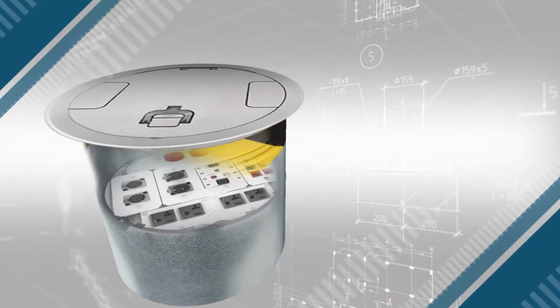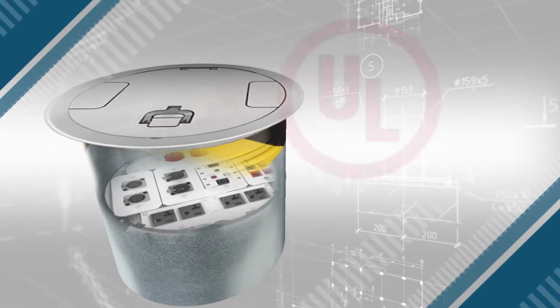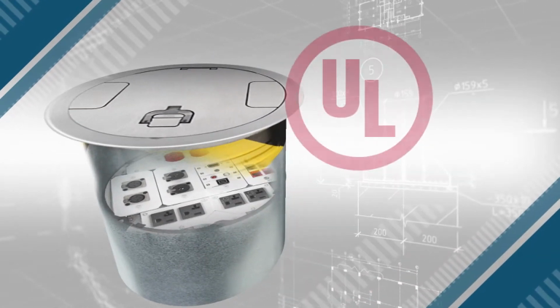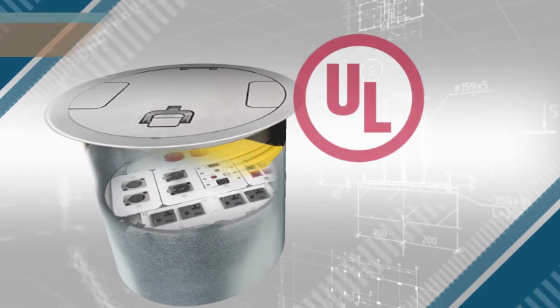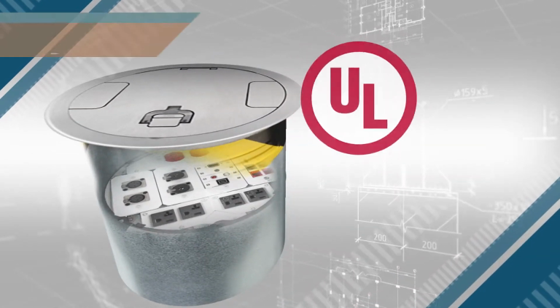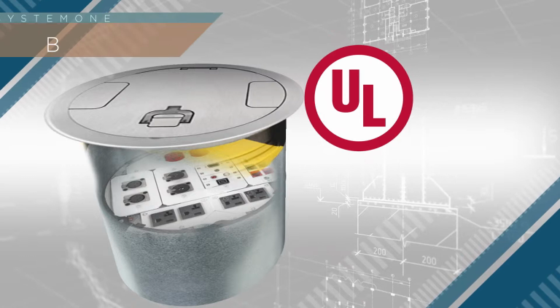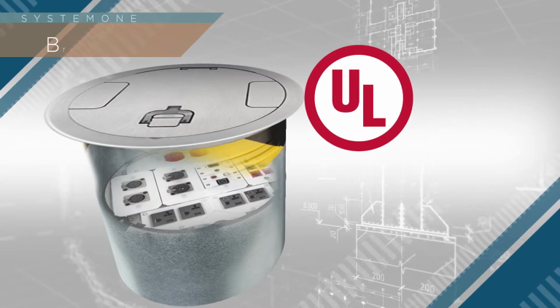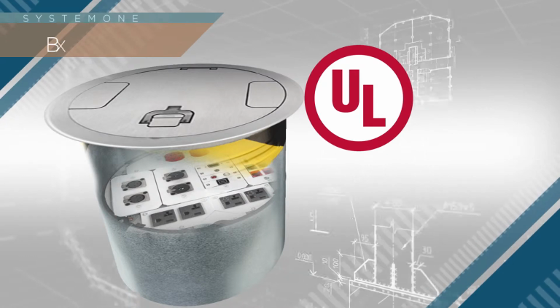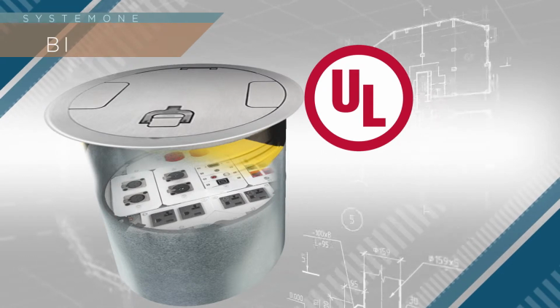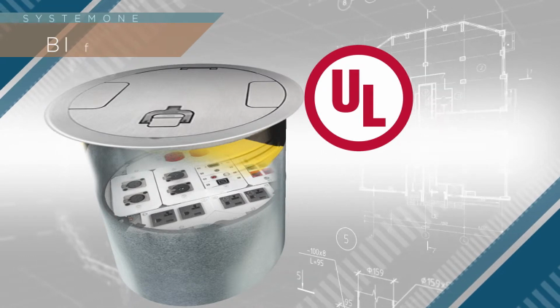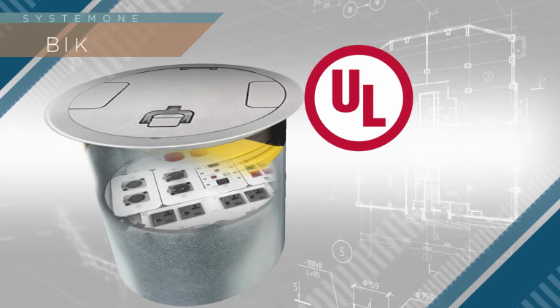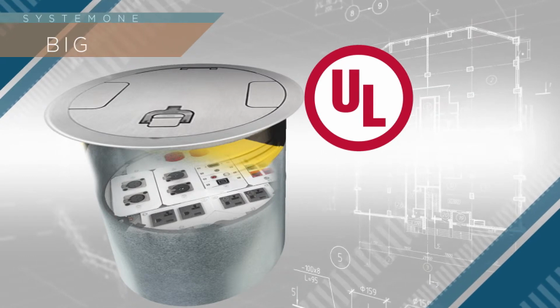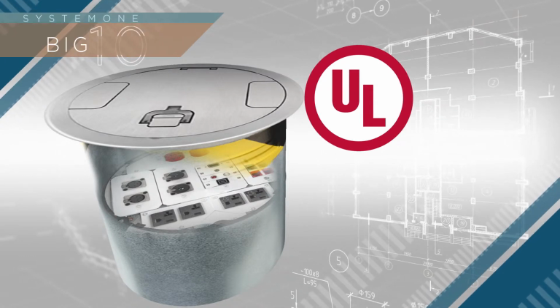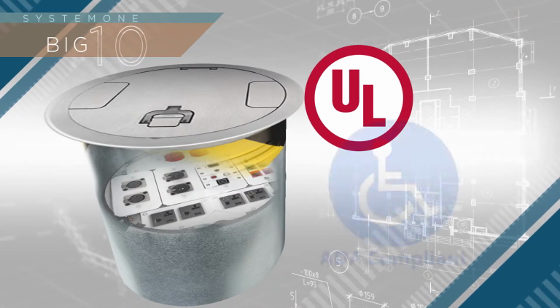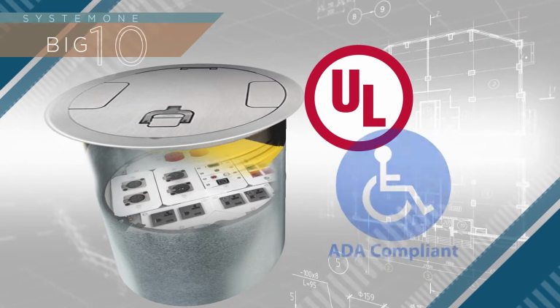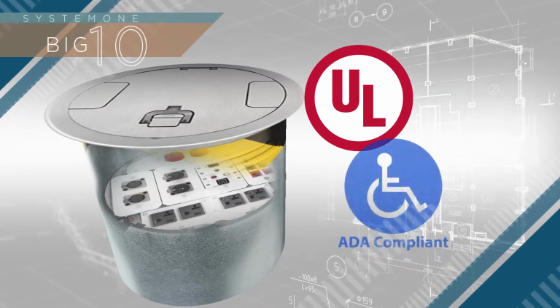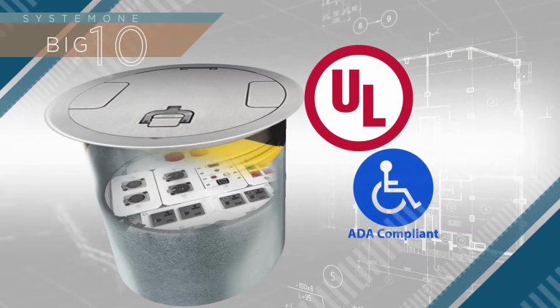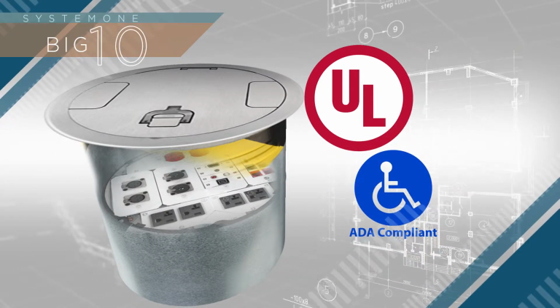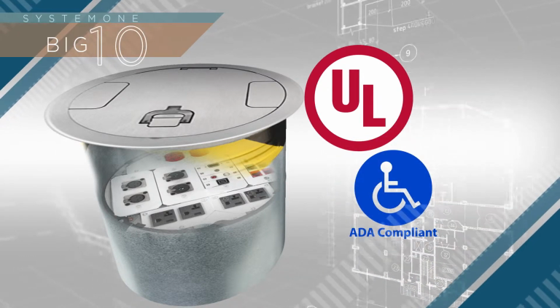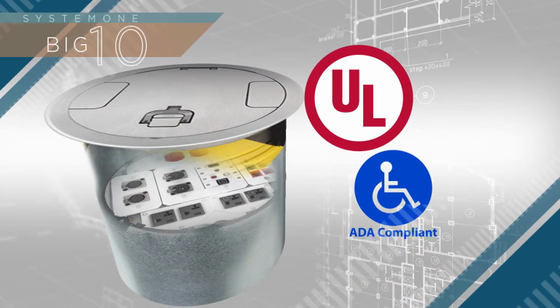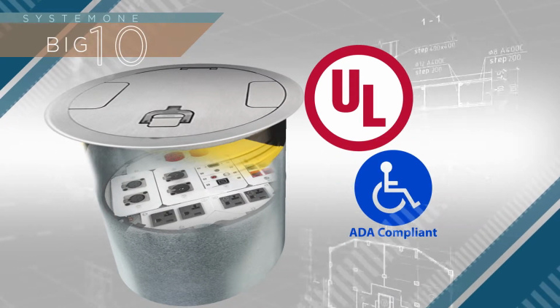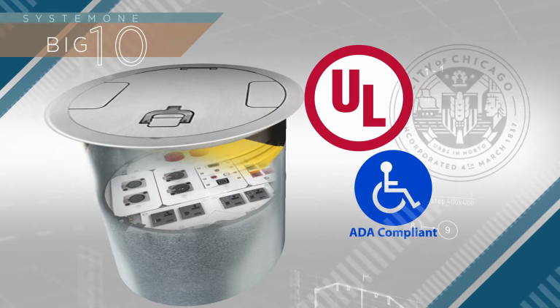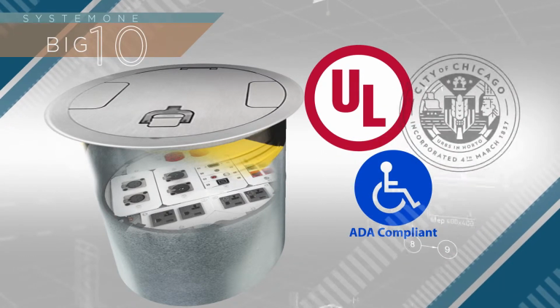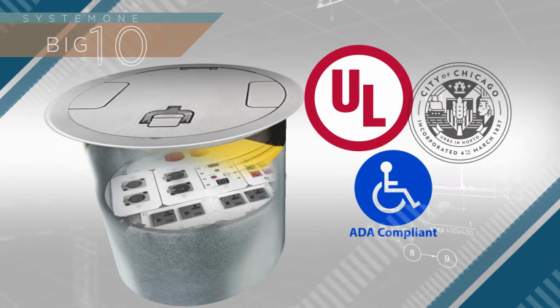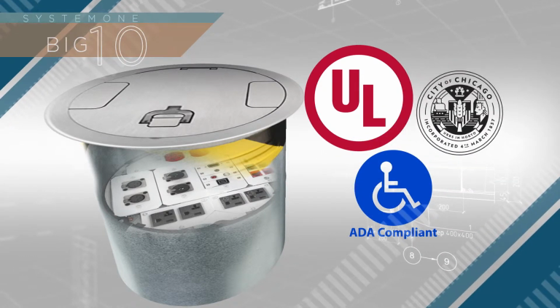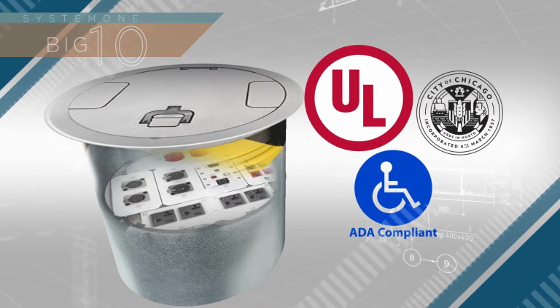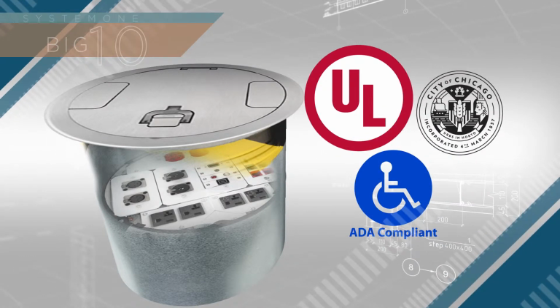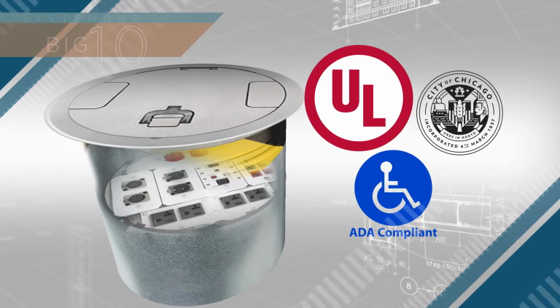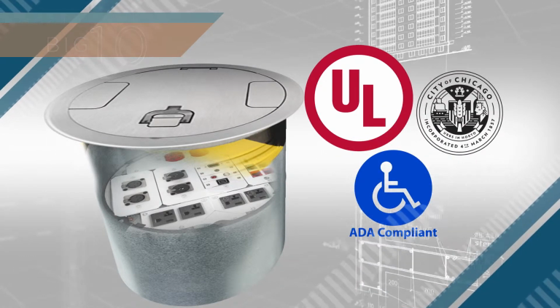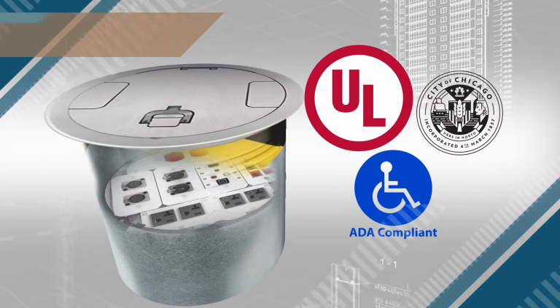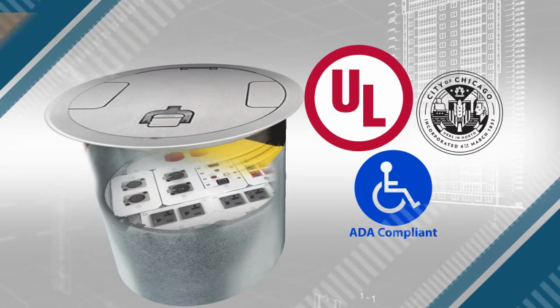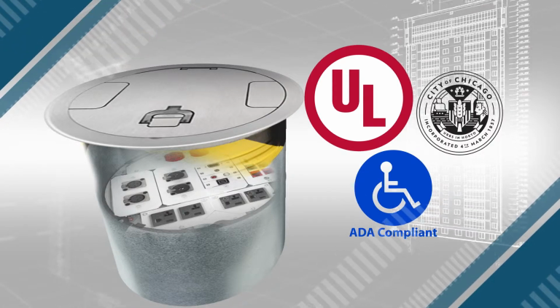Additionally, these units are UL listed to a 2 hour fire rating, ADA compliant, and are approved for use in the City of Chicago.